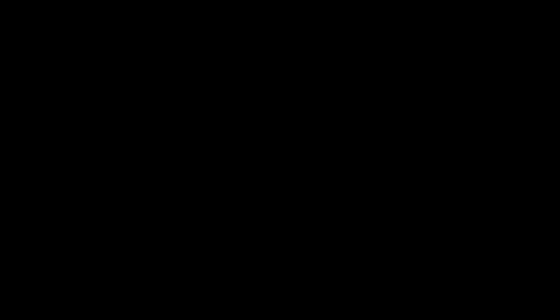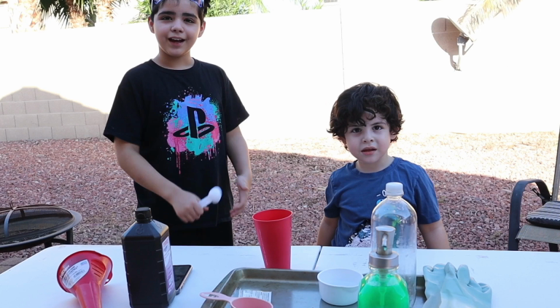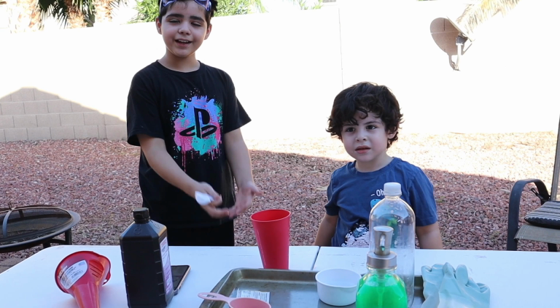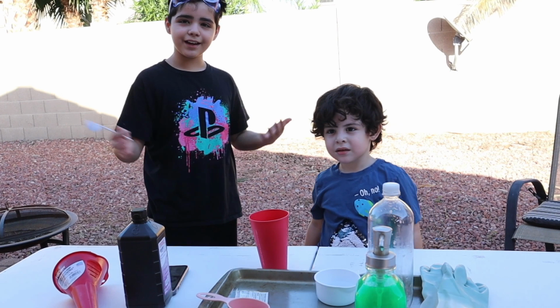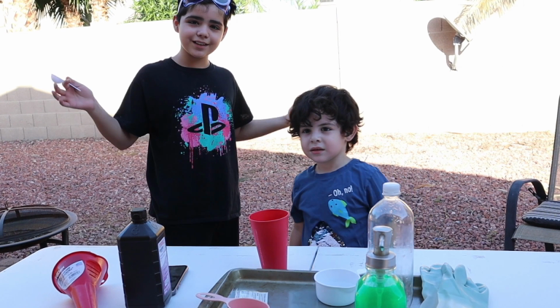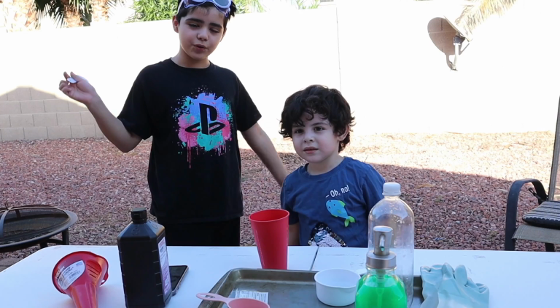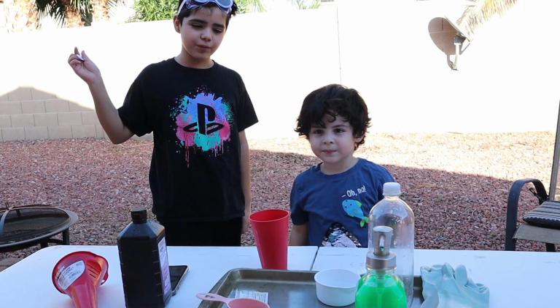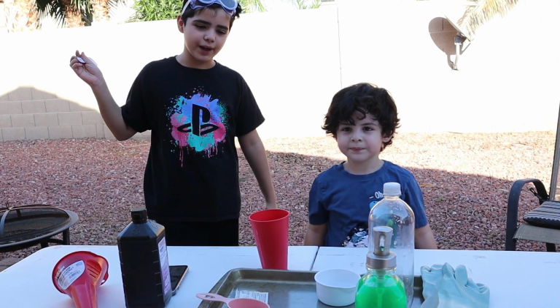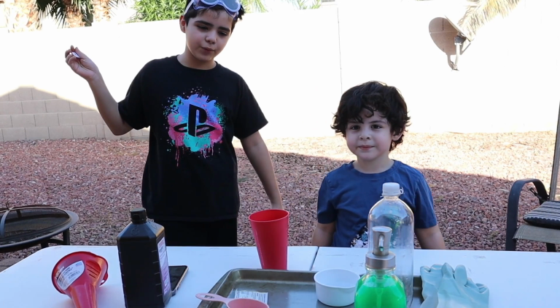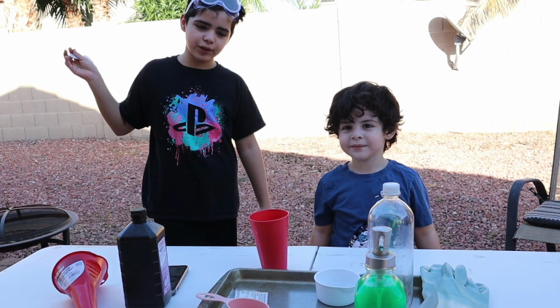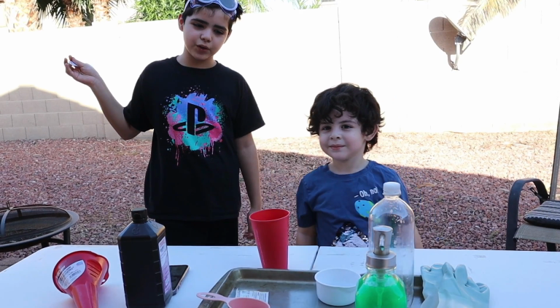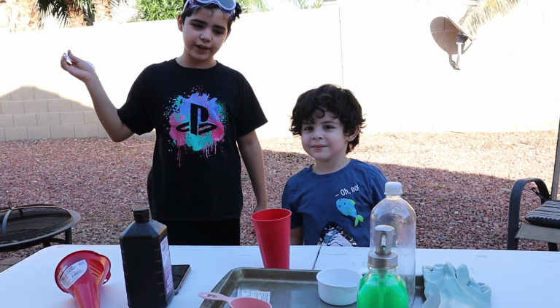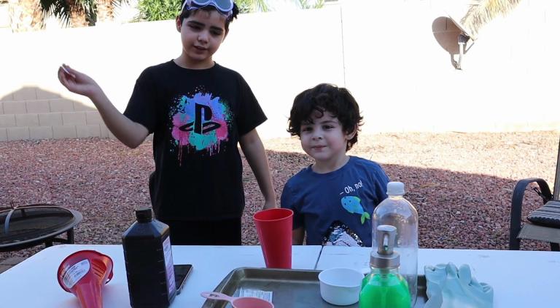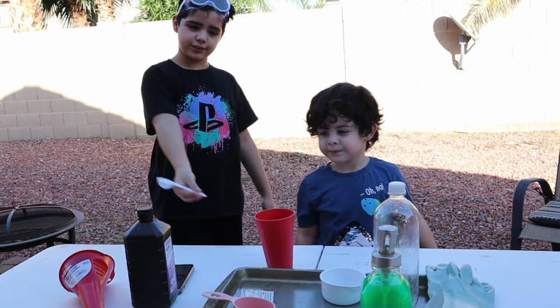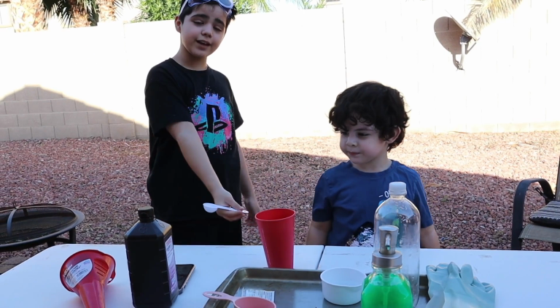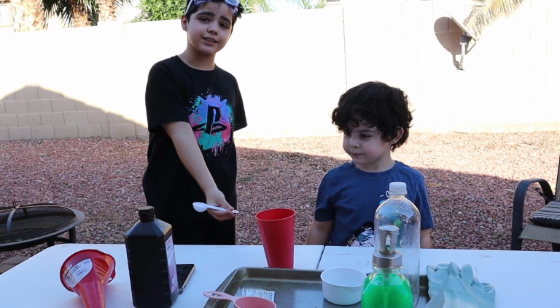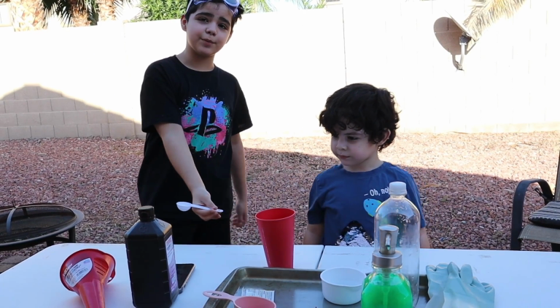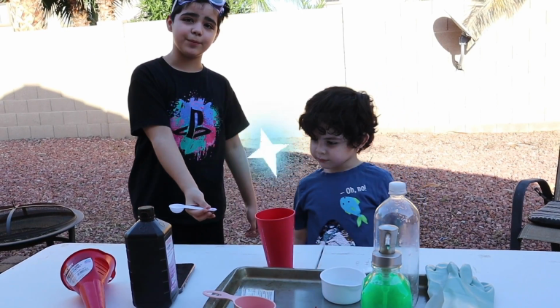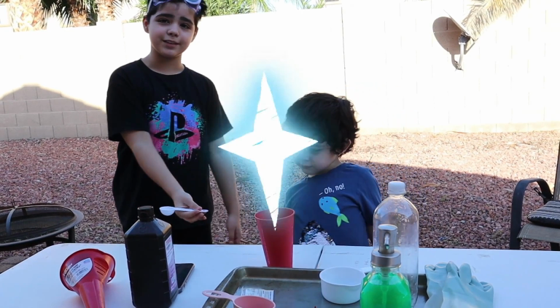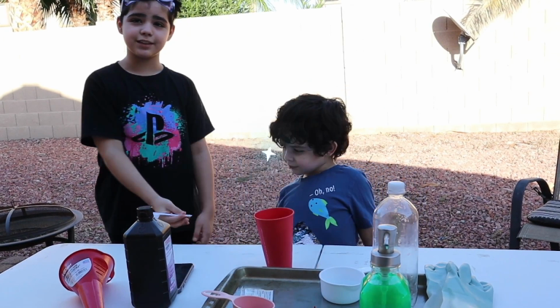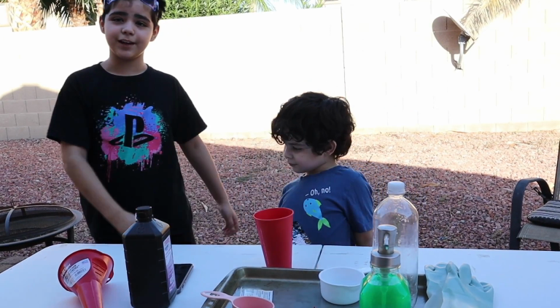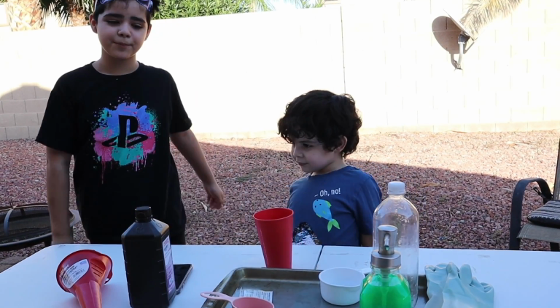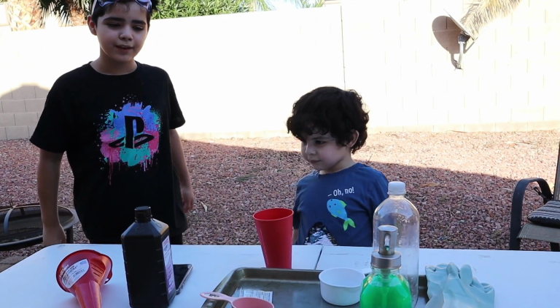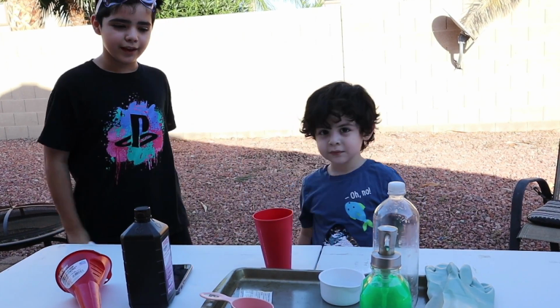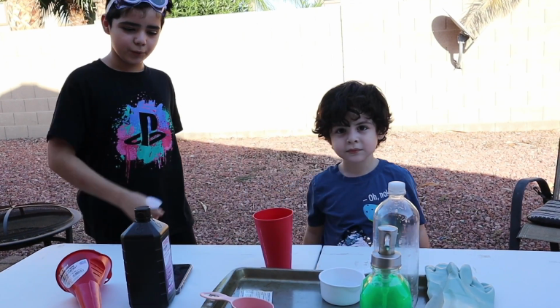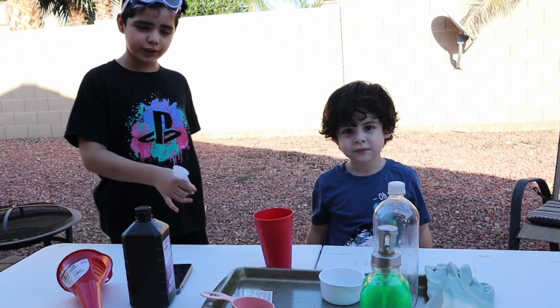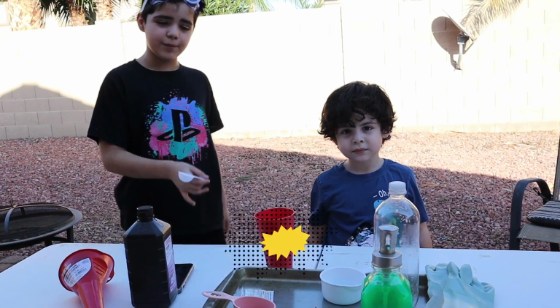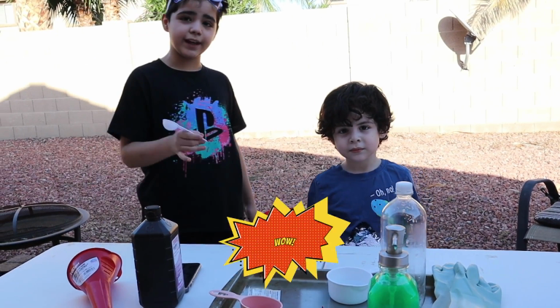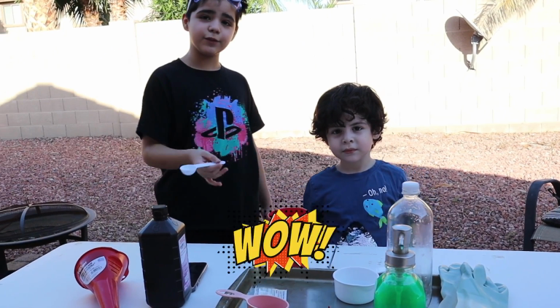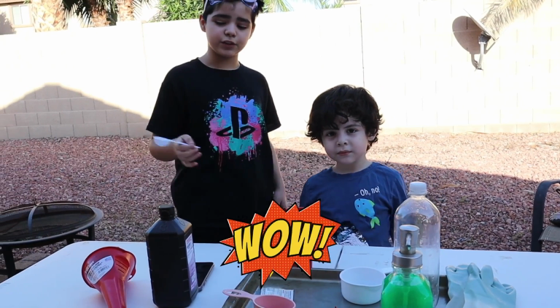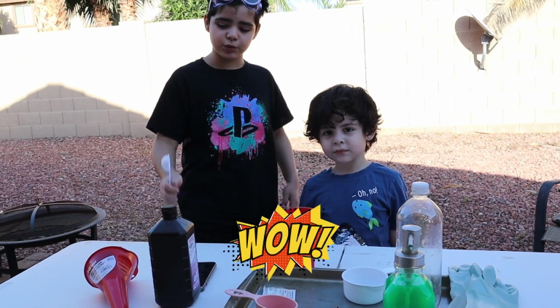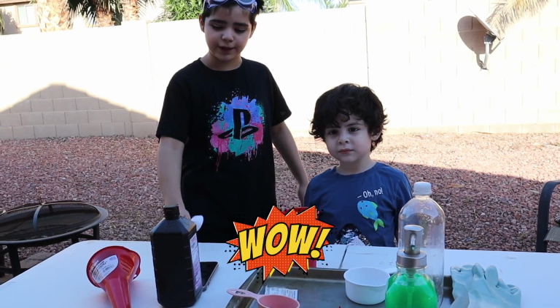Hi guys, welcome back. We're doing science experiments this time and we're gonna make elephant toothpaste.